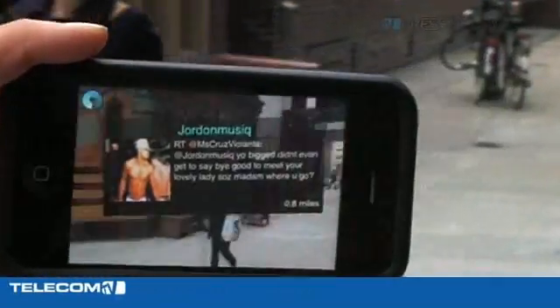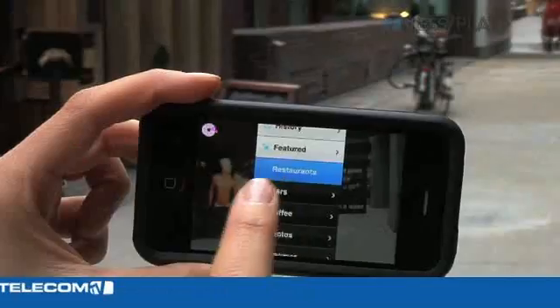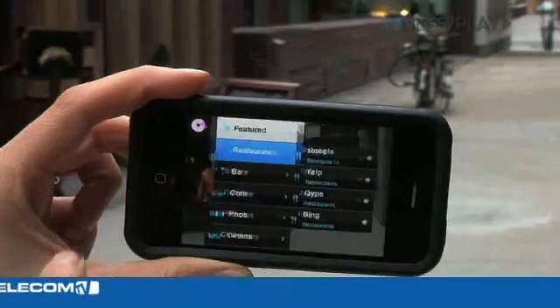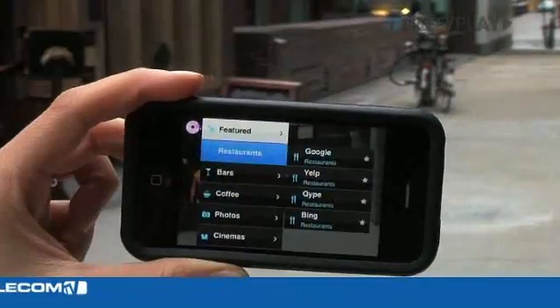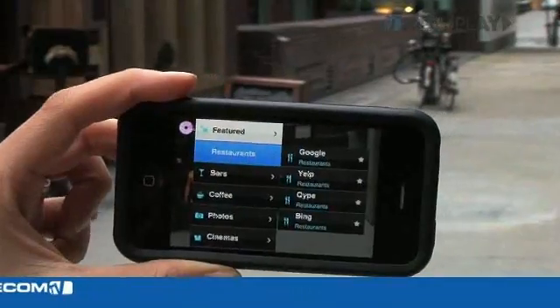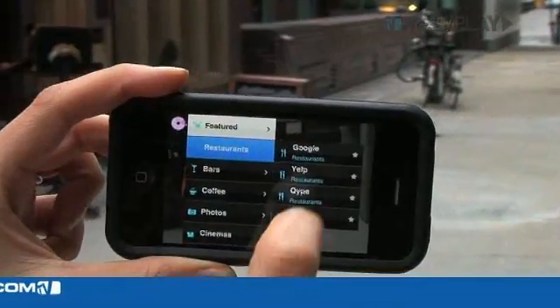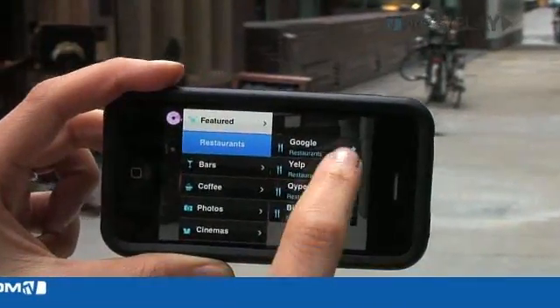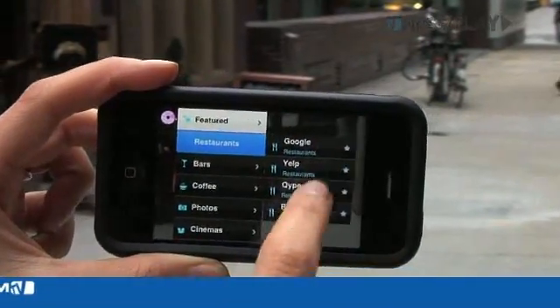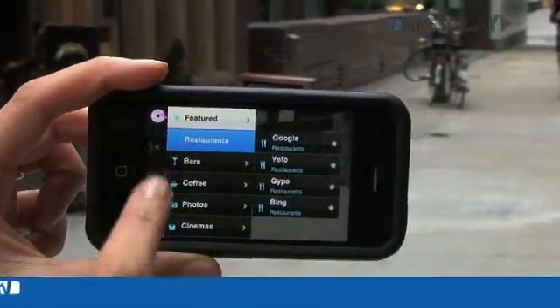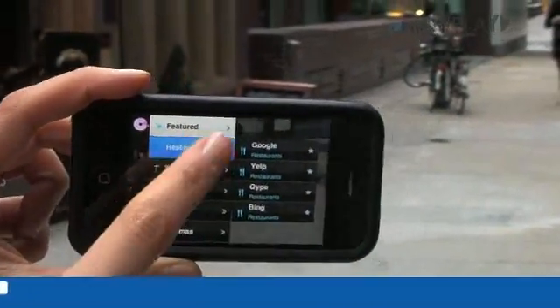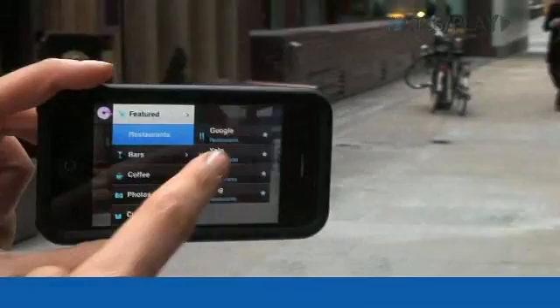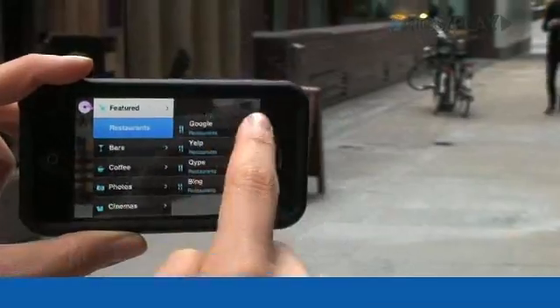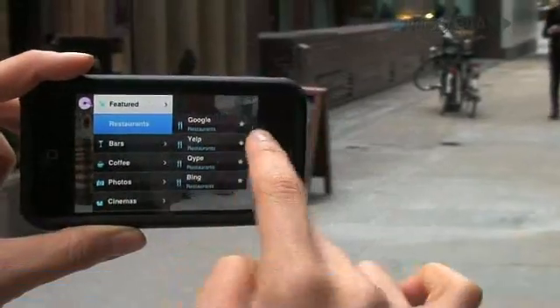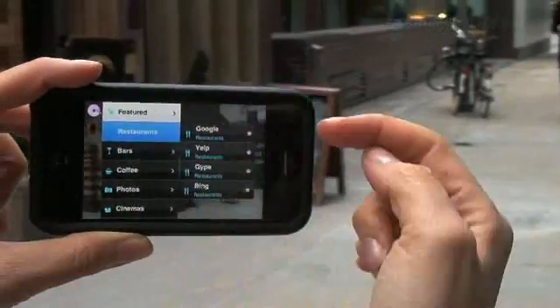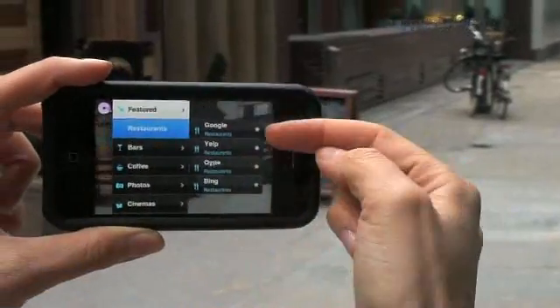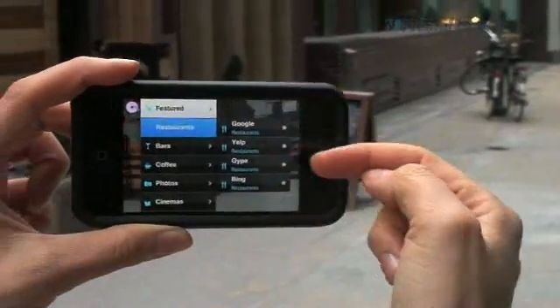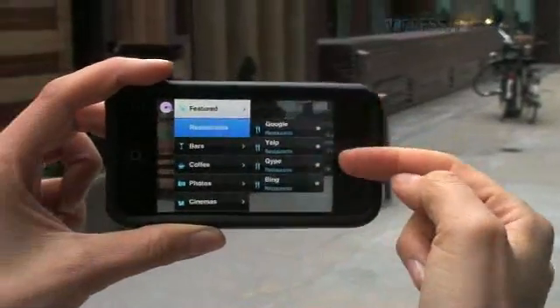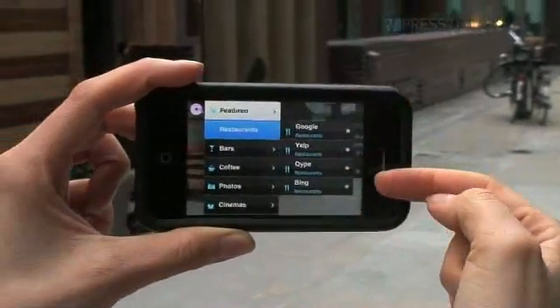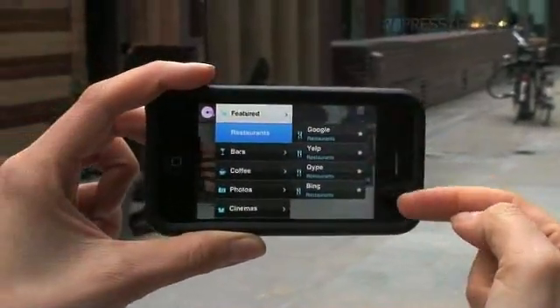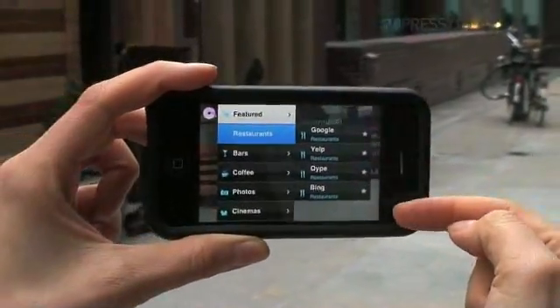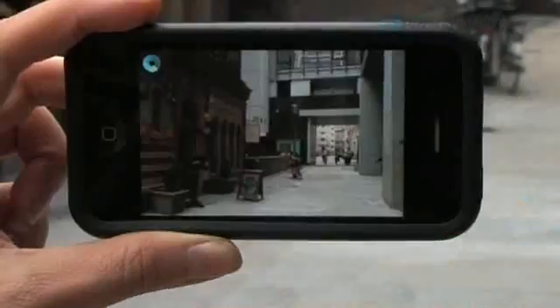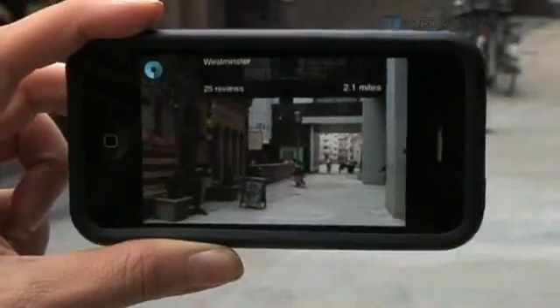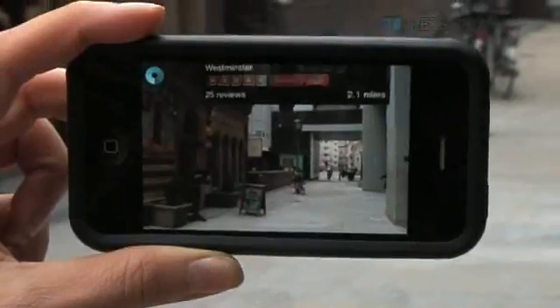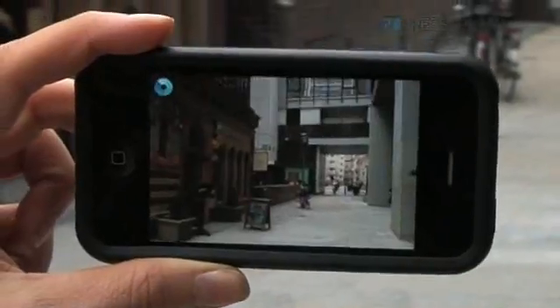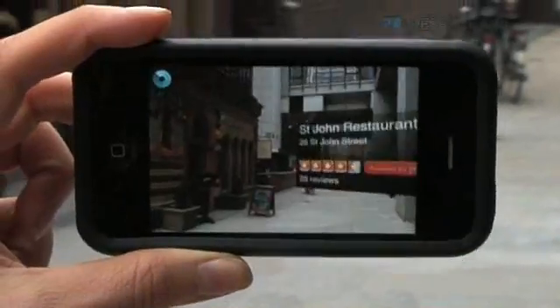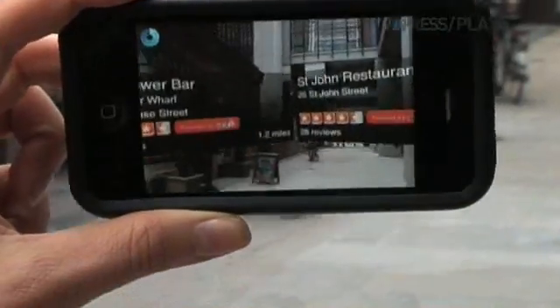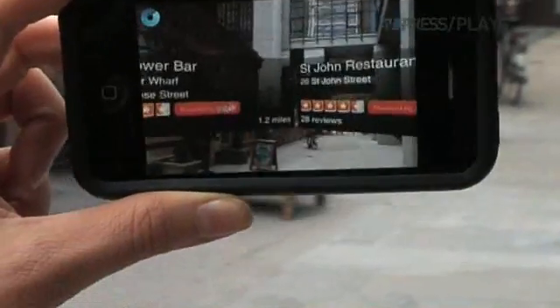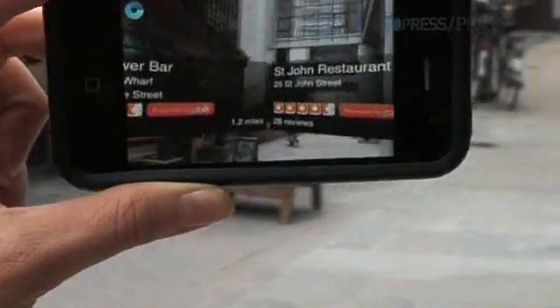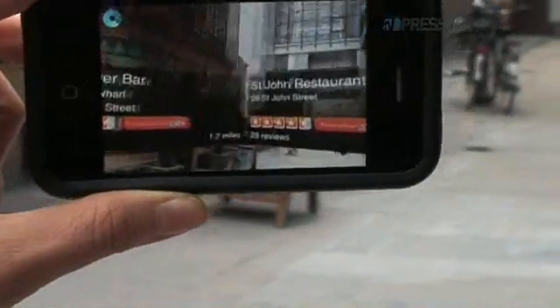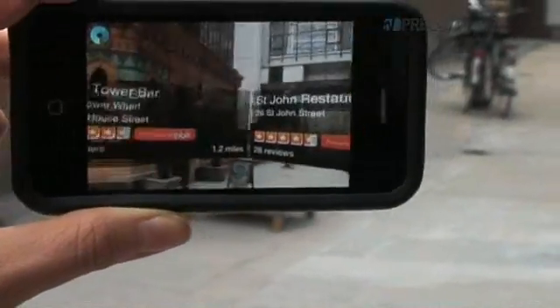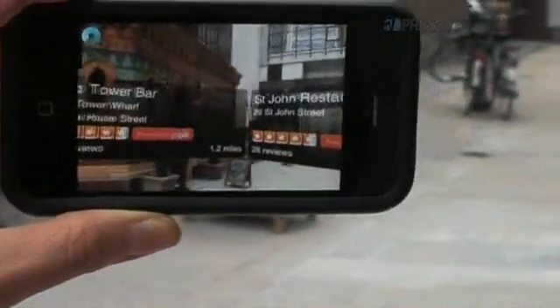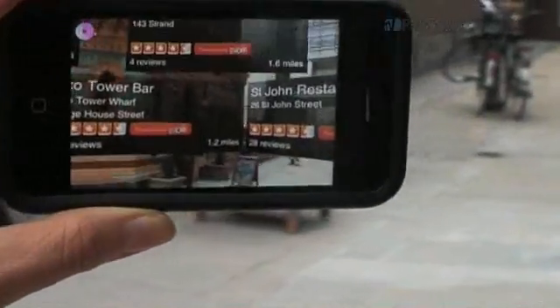If you're looking for a restaurant, you can choose between Google, Yelp, Quipe and Big to see a list of restaurants and read reviews.